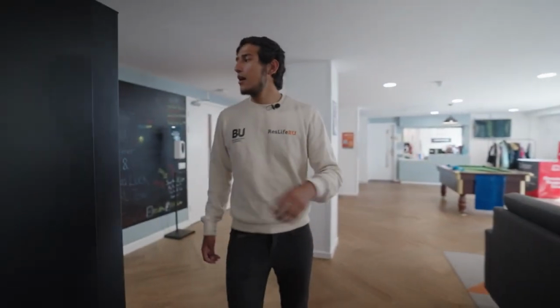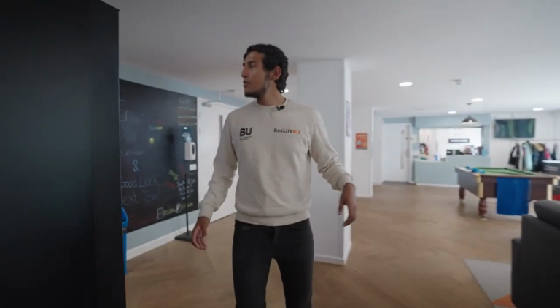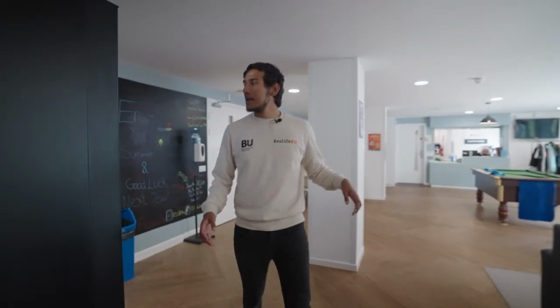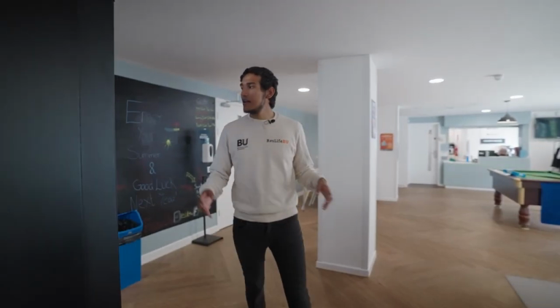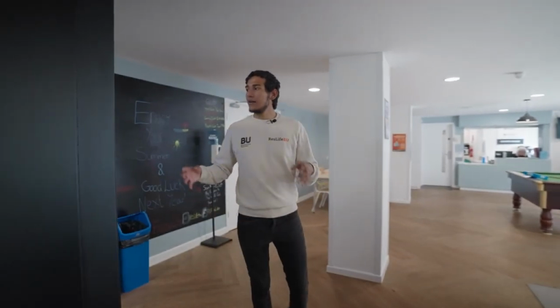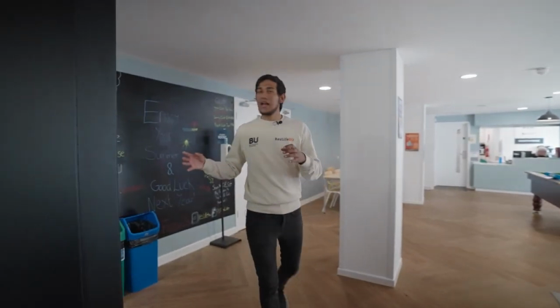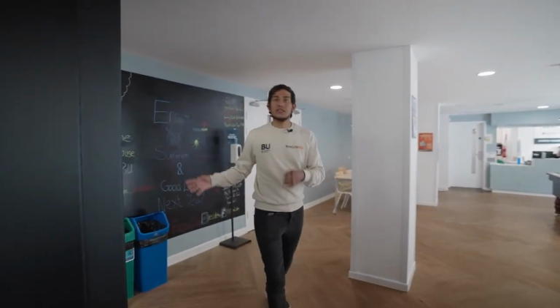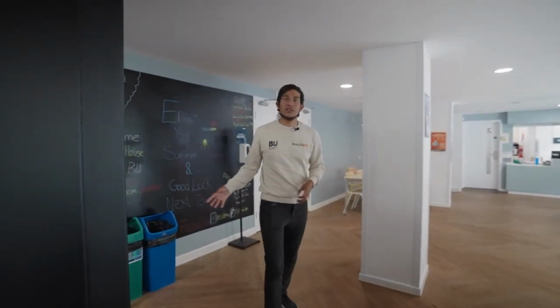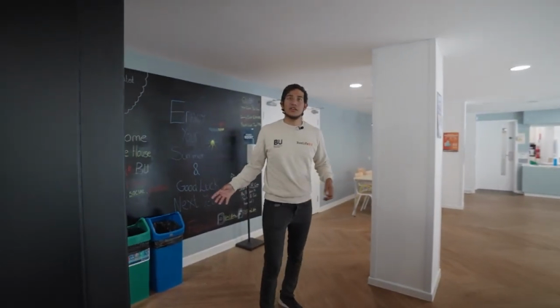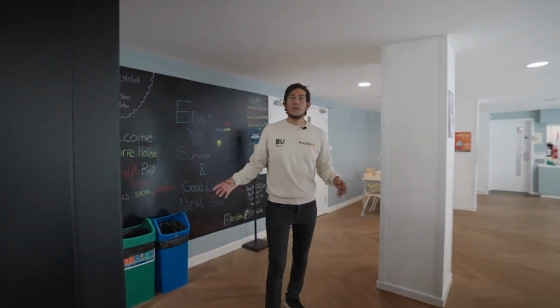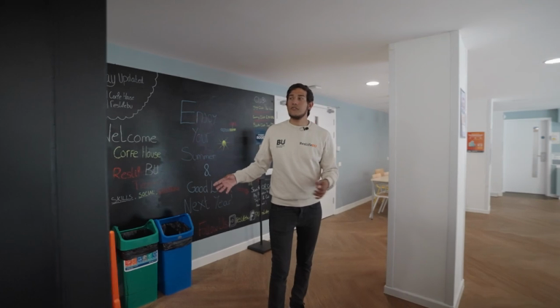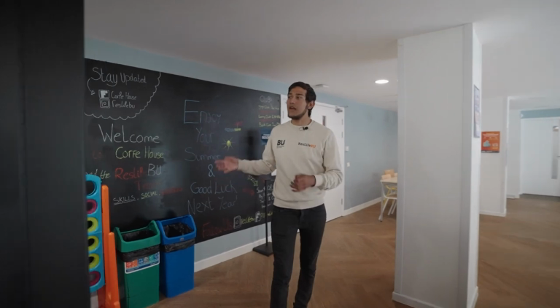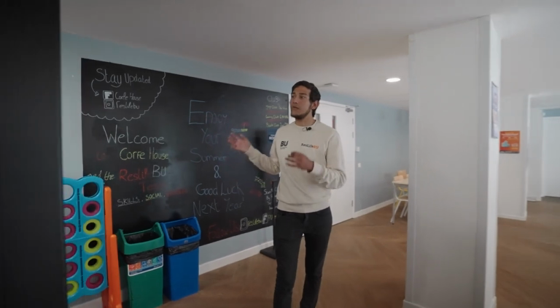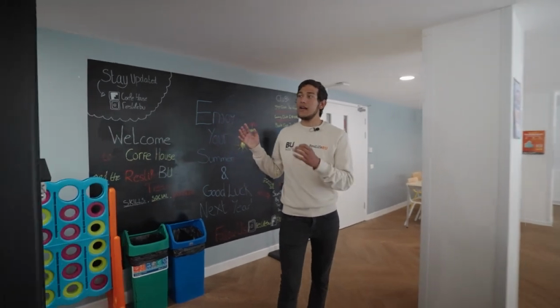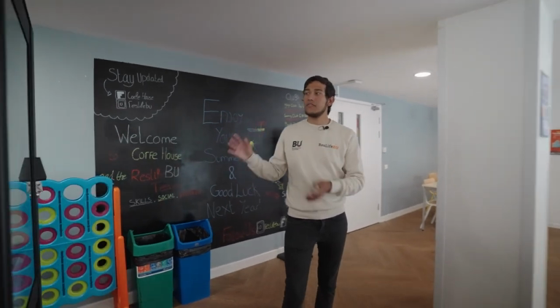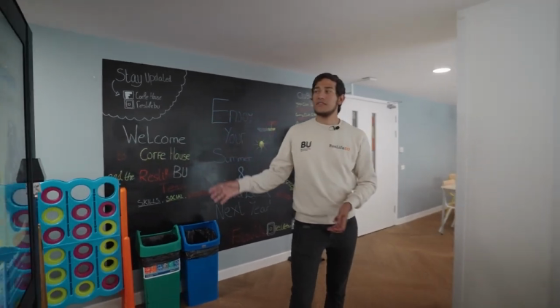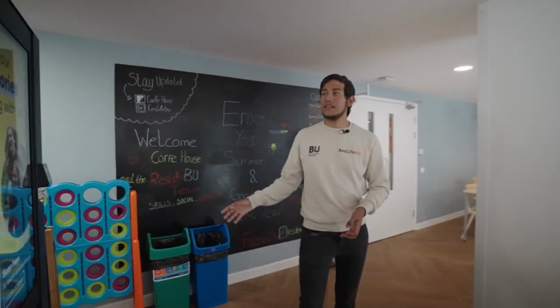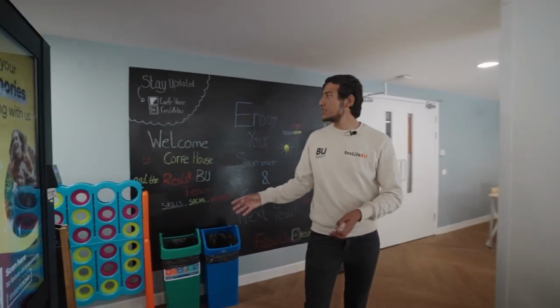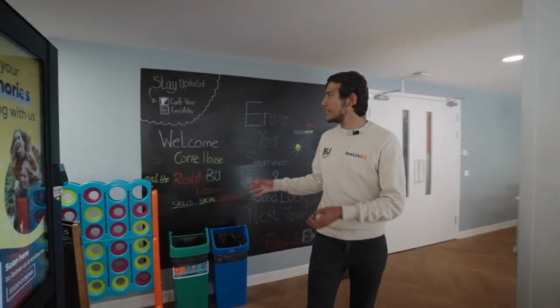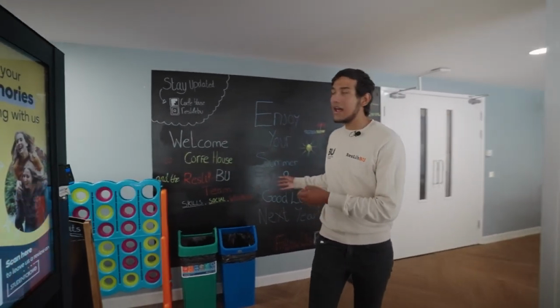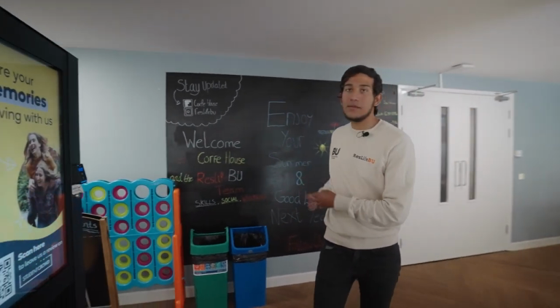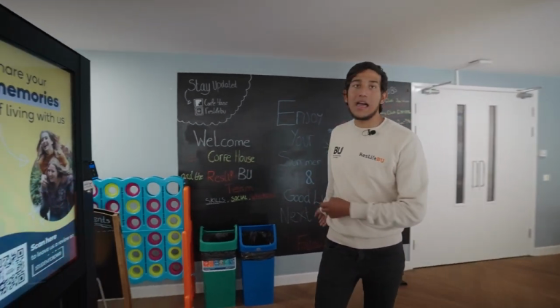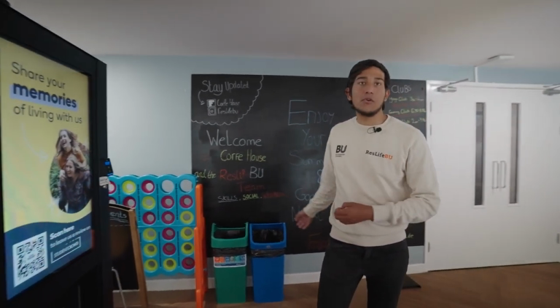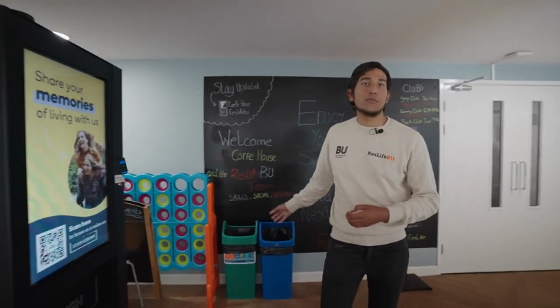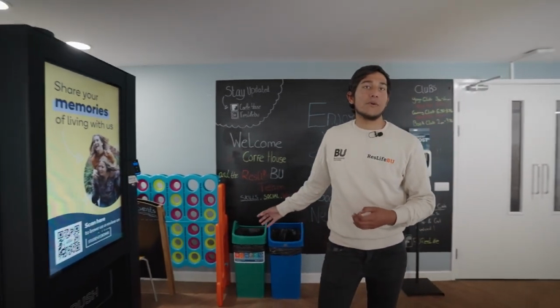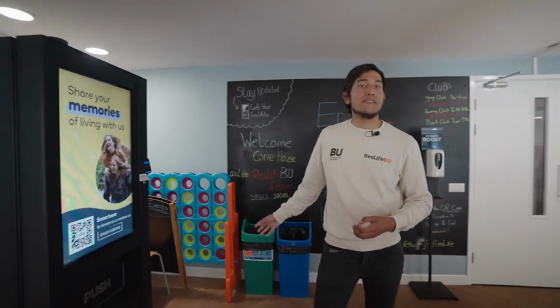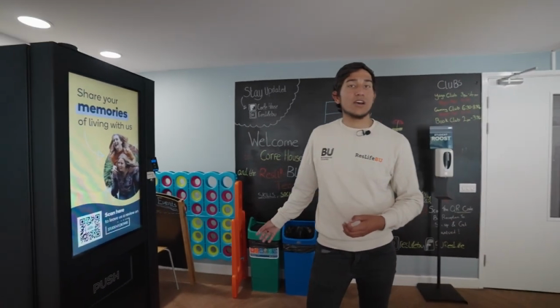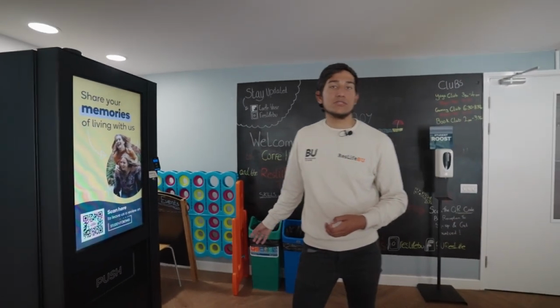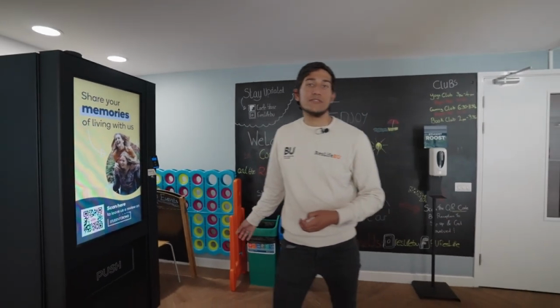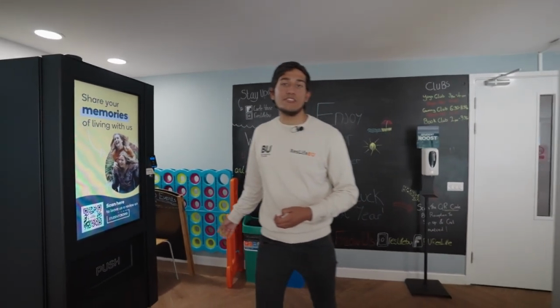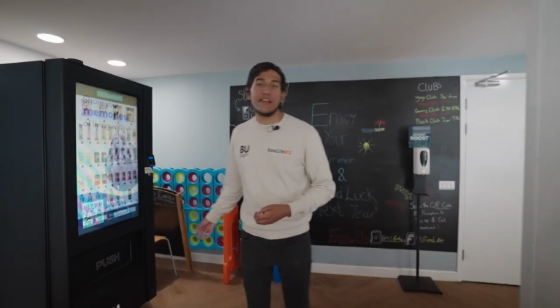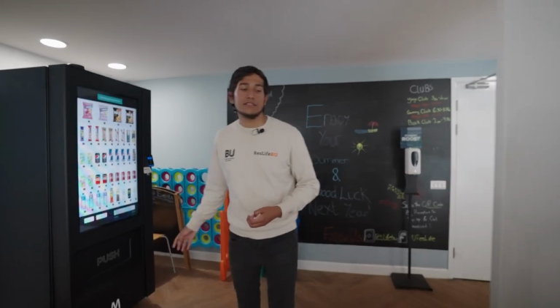Over here, back into the common room, we have the vending machine and the blackboard where we advertise all of our events.